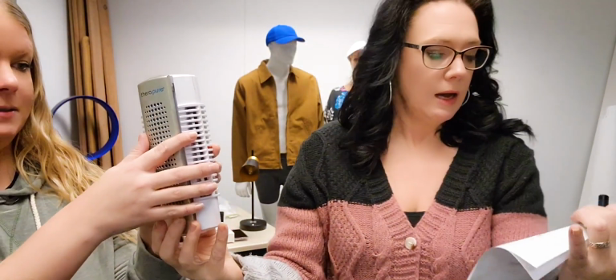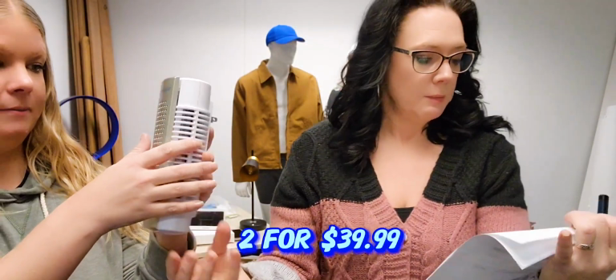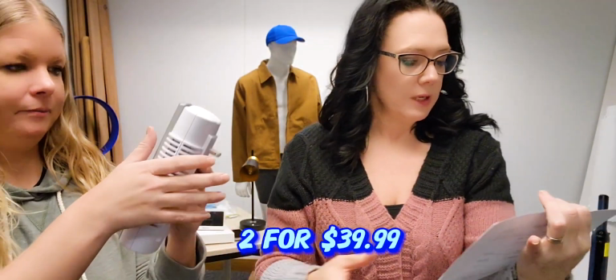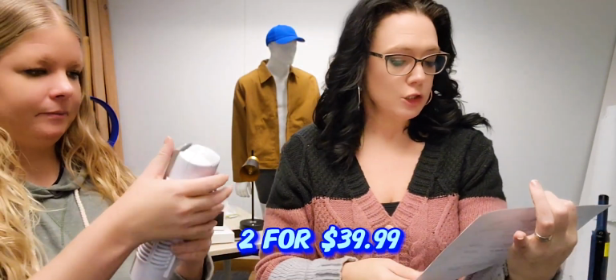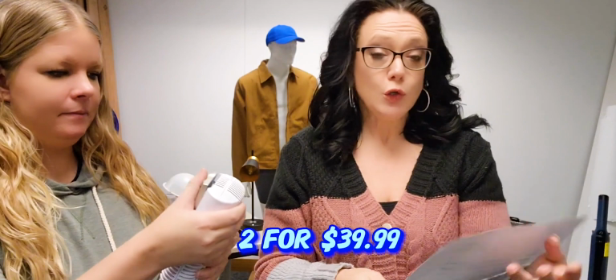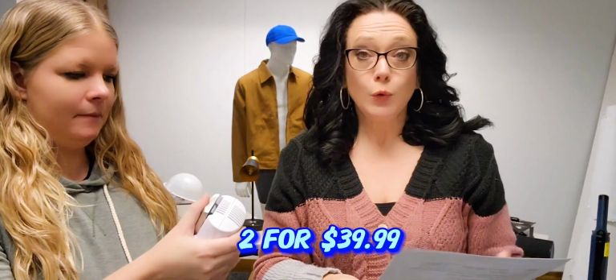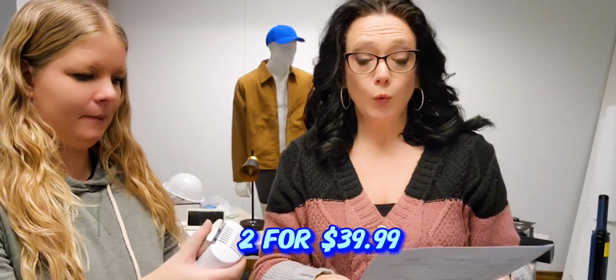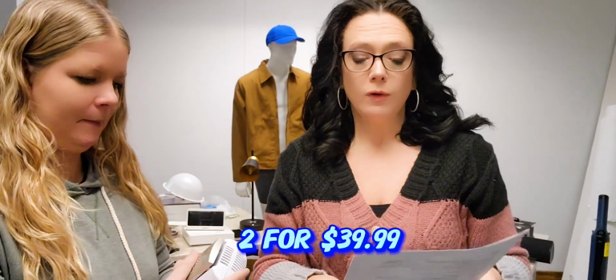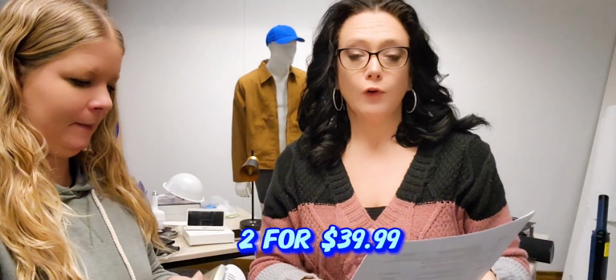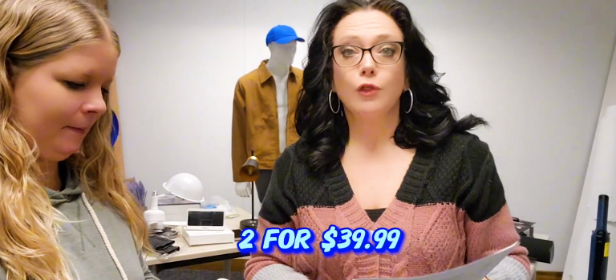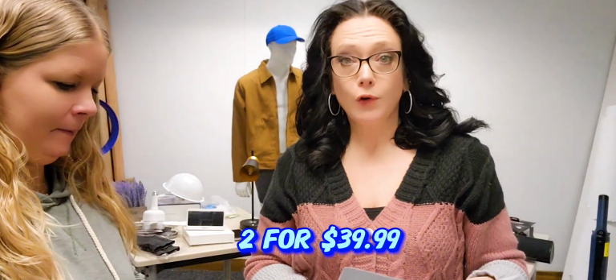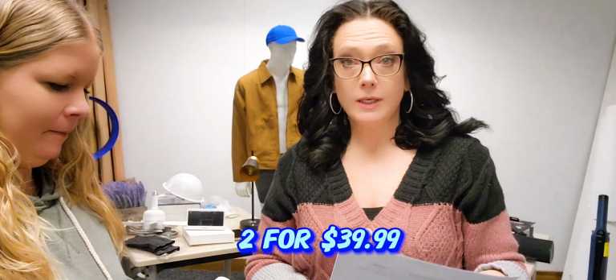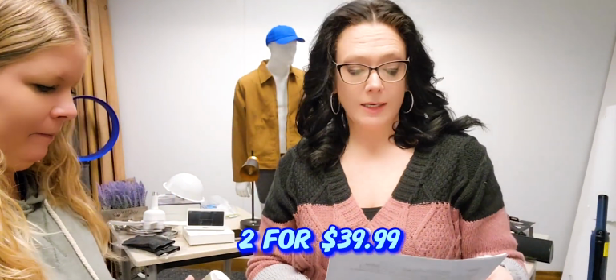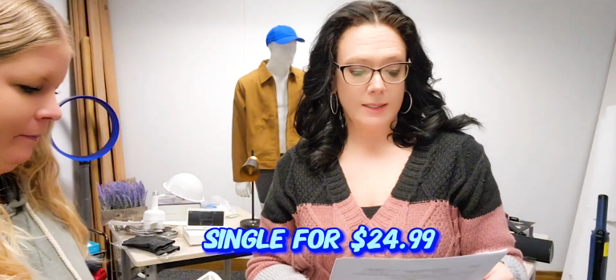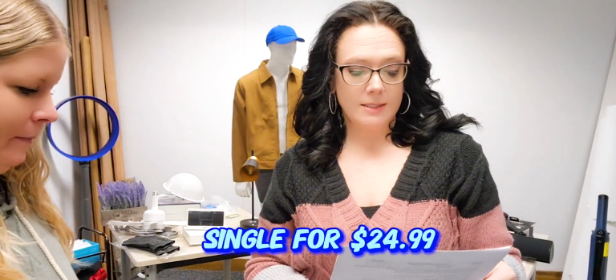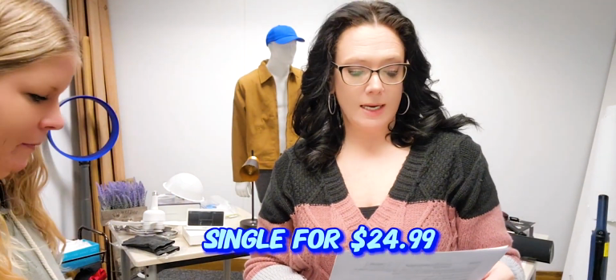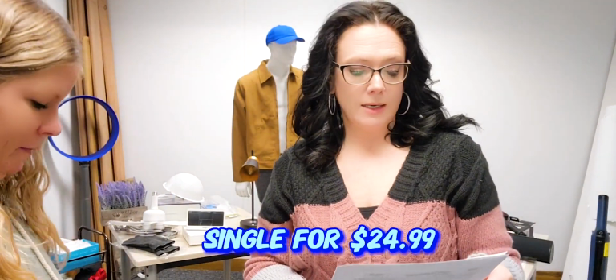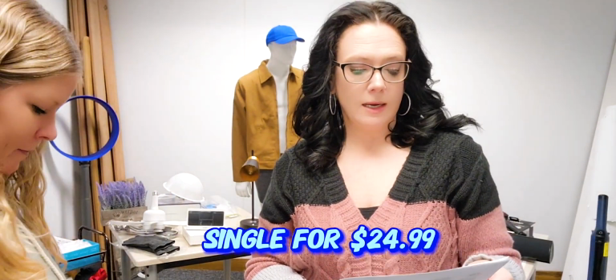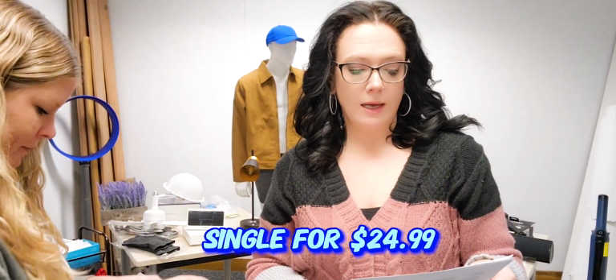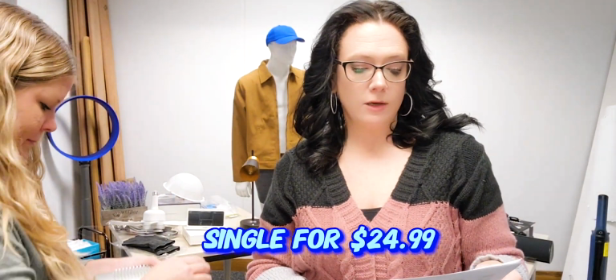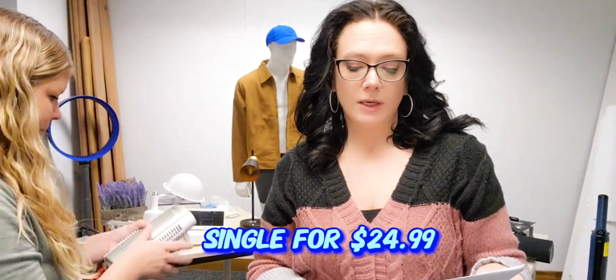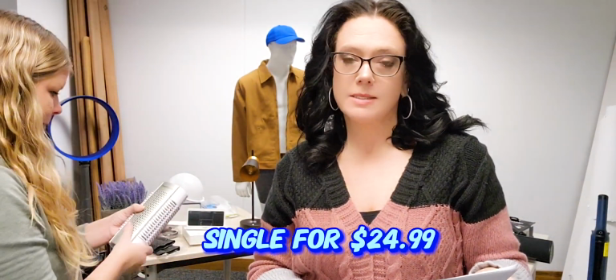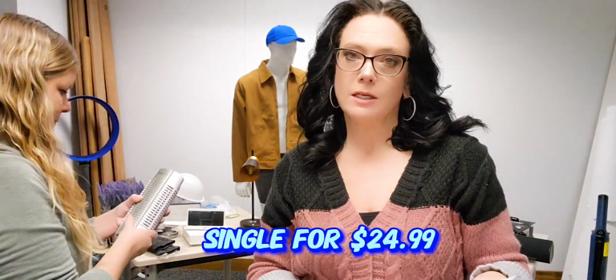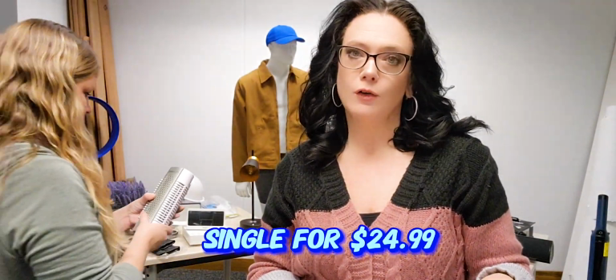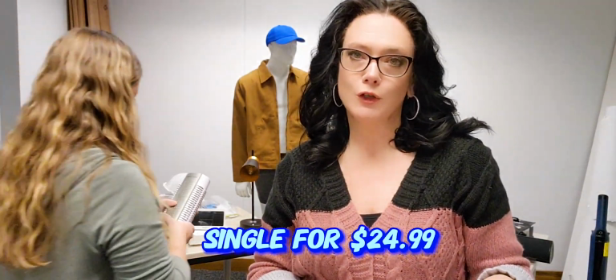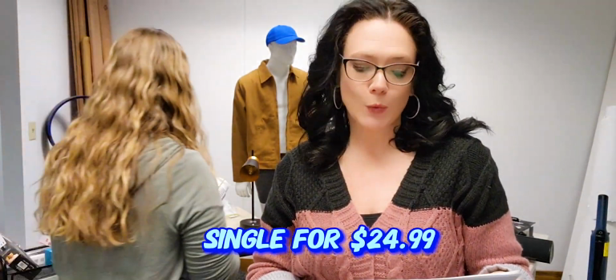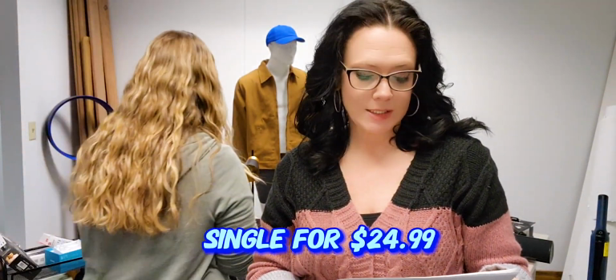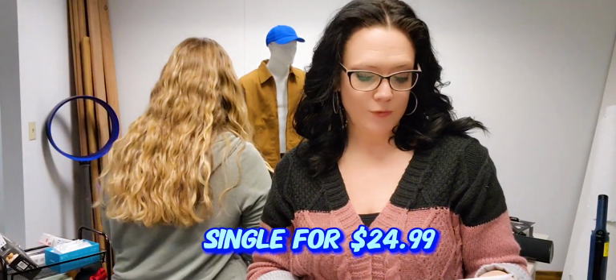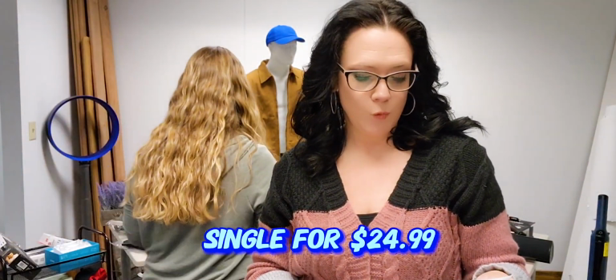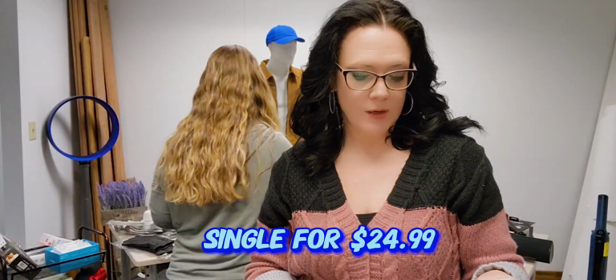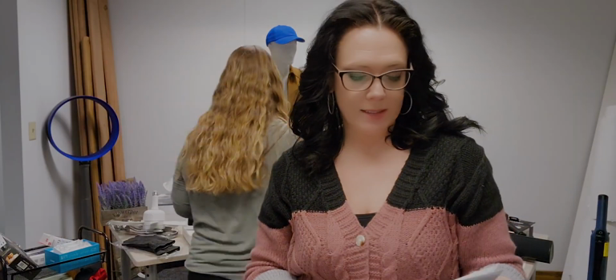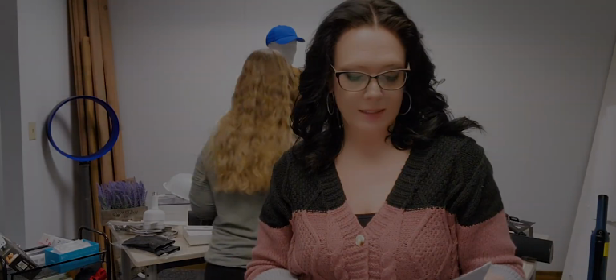You get two for $39.99, and you can get a single for $24.99.